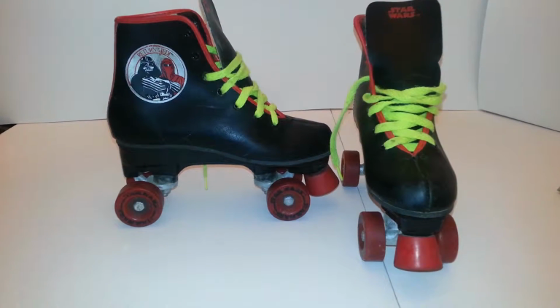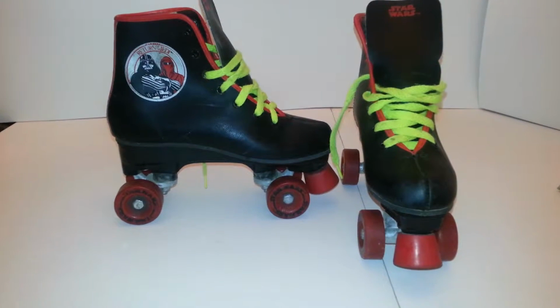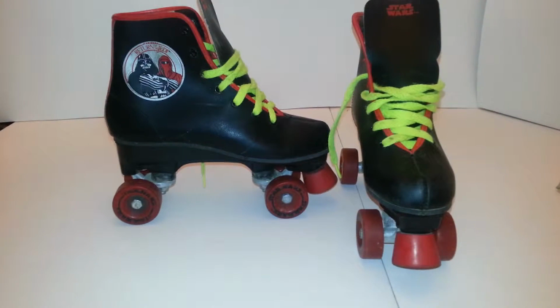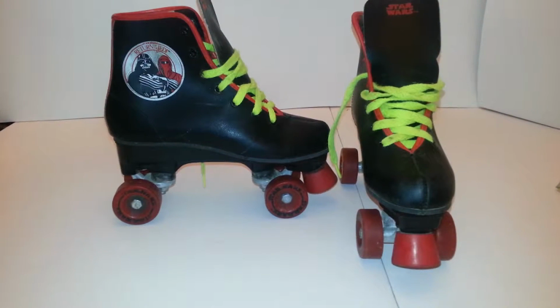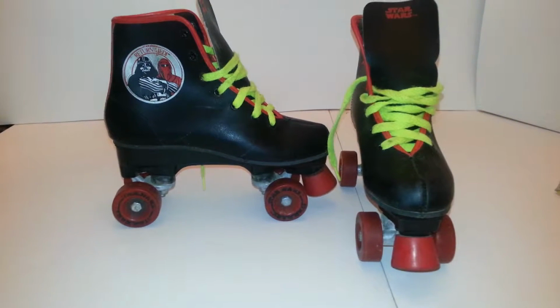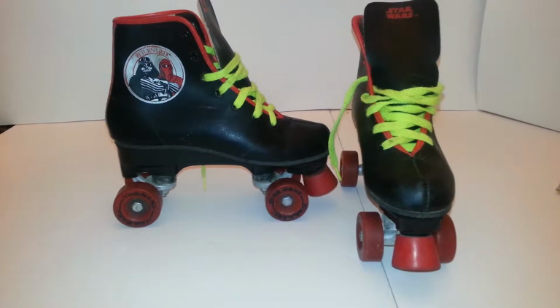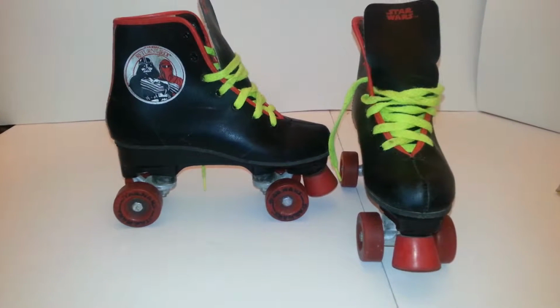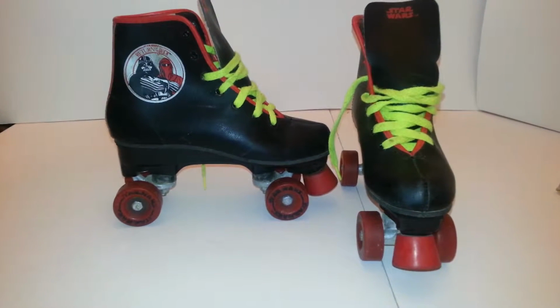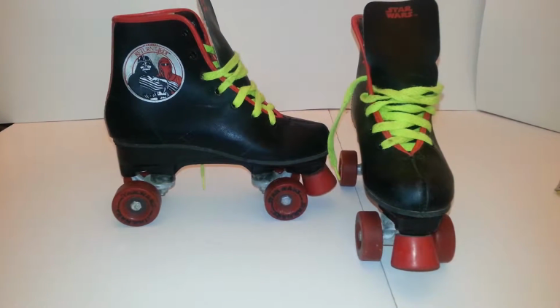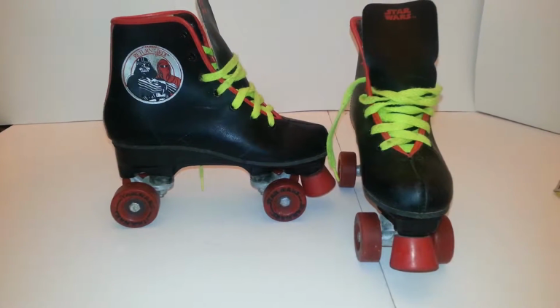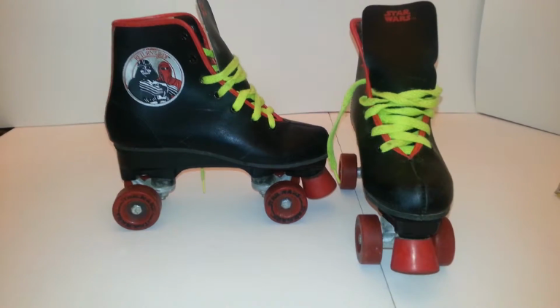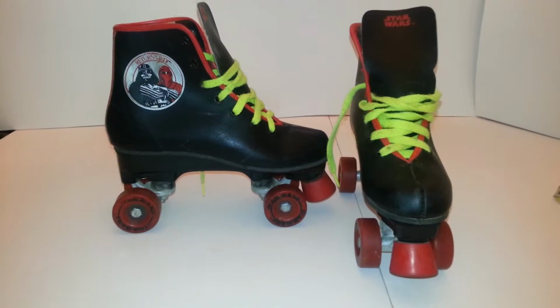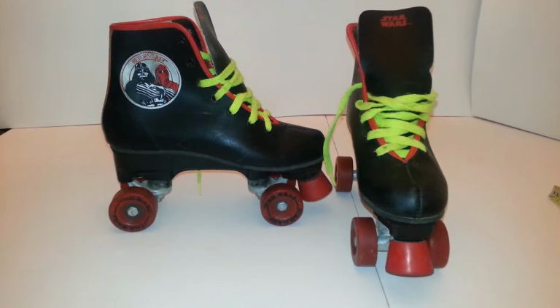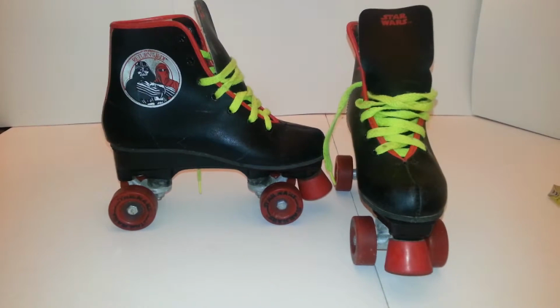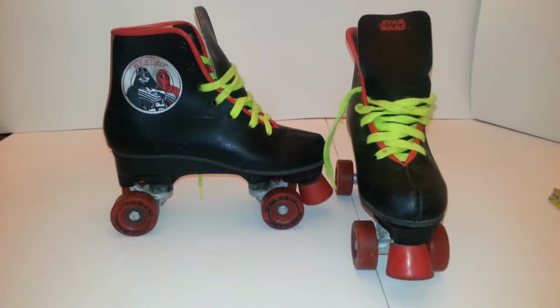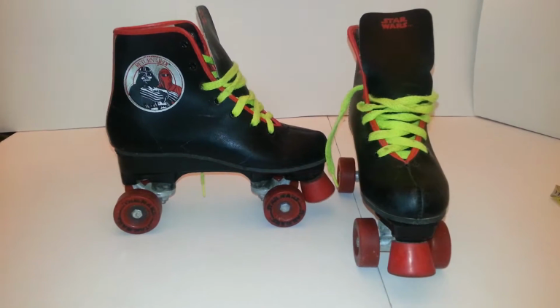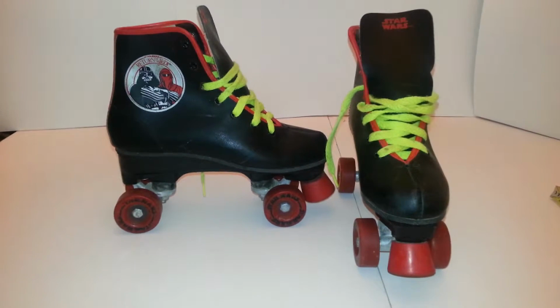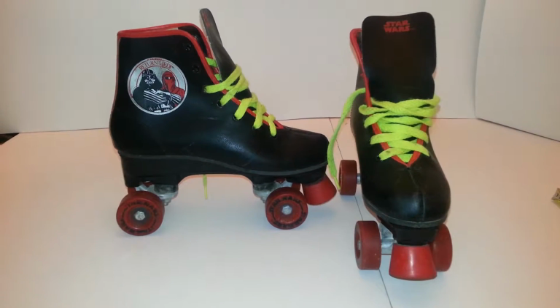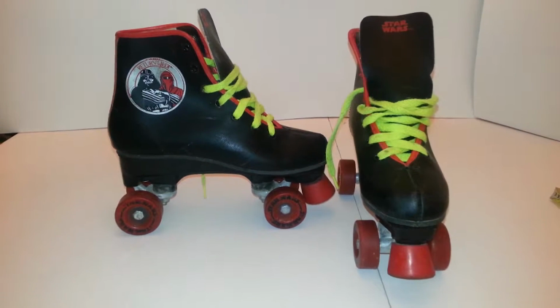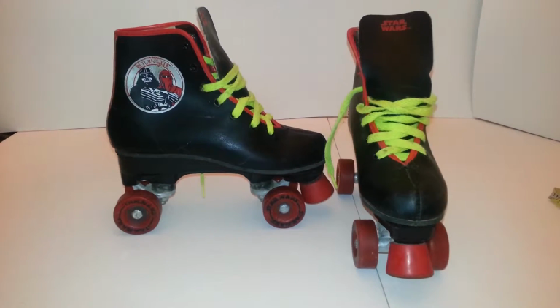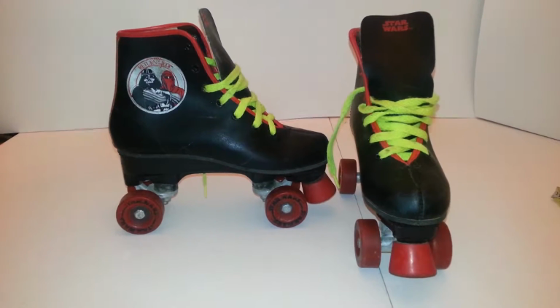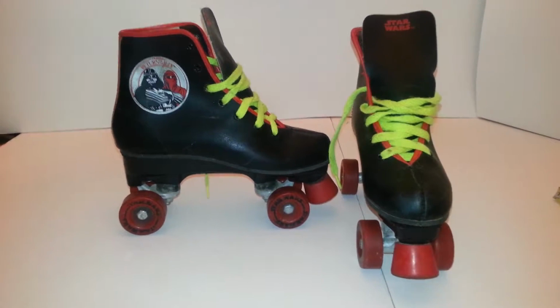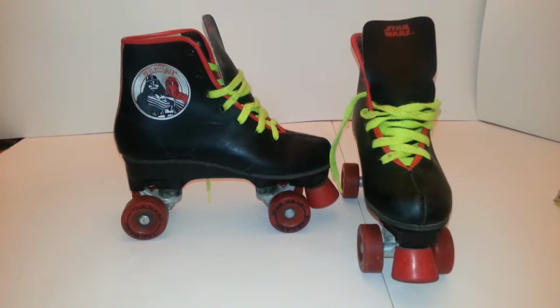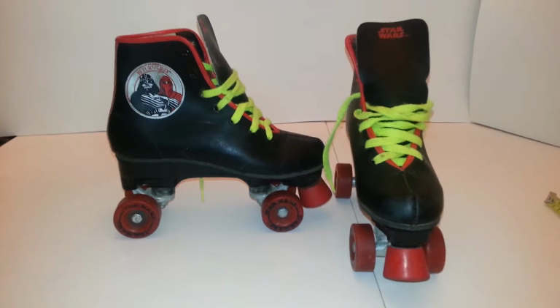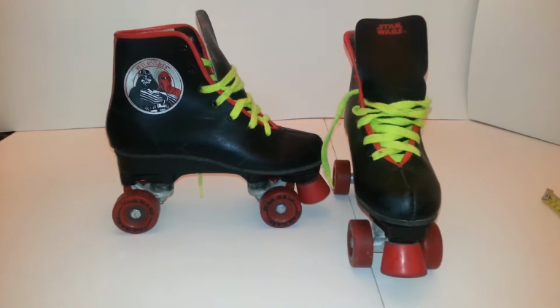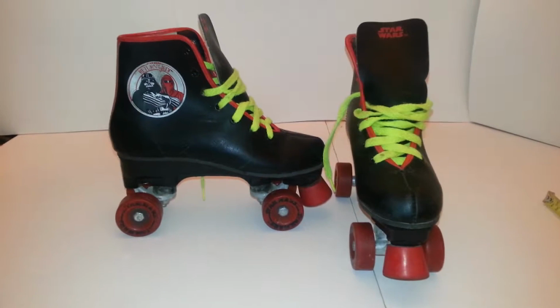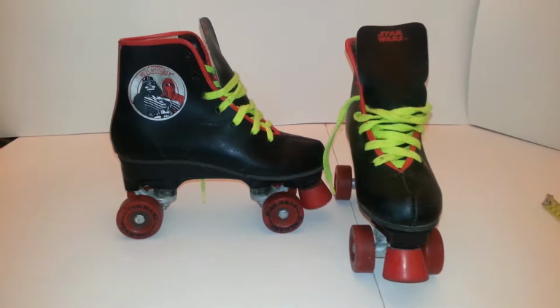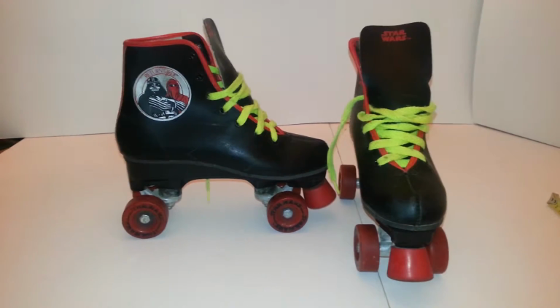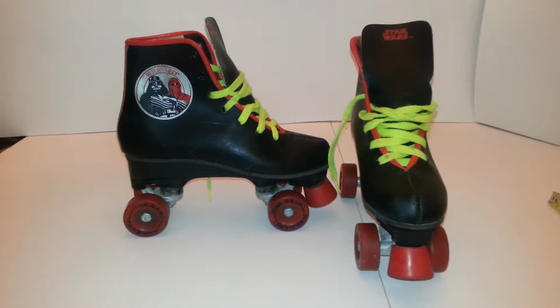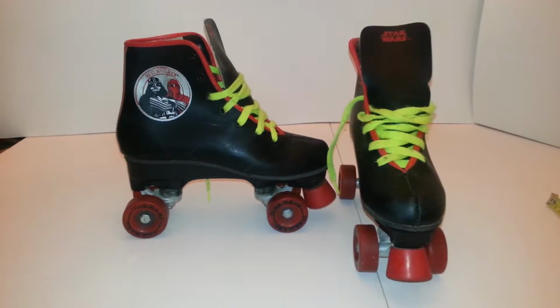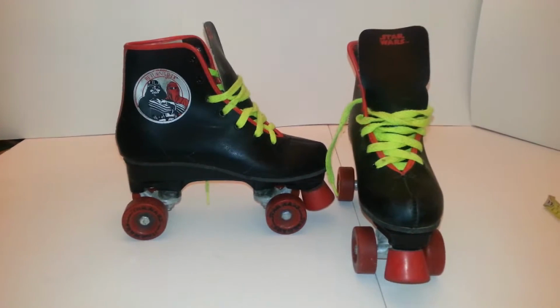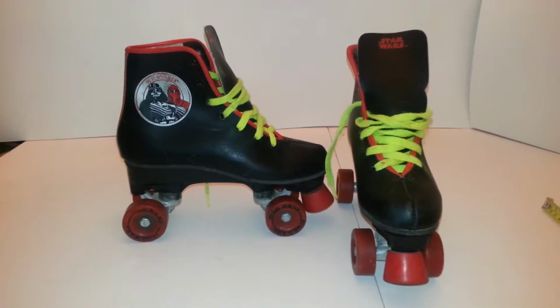Hey bae. Today I'm showing you a pair of vintage Return of the Jedi roller skates.